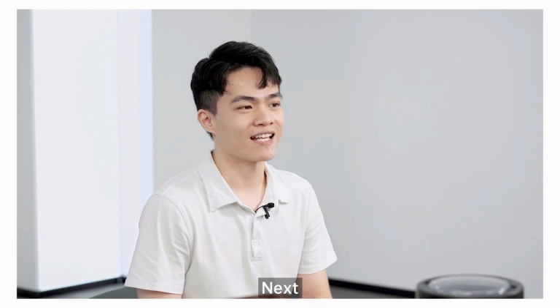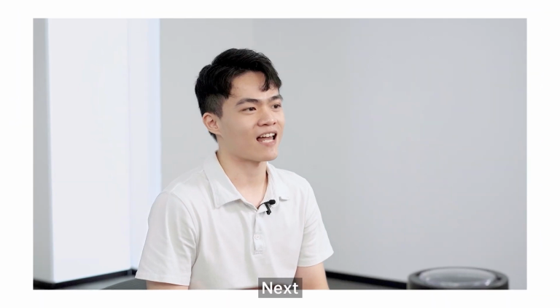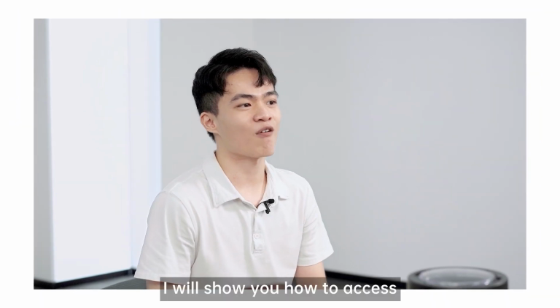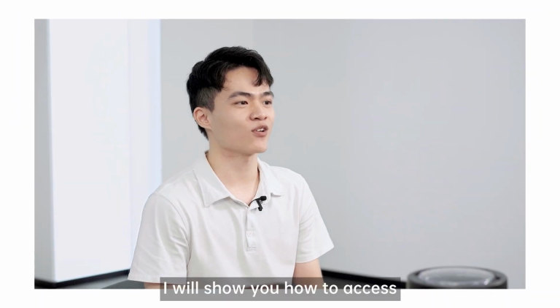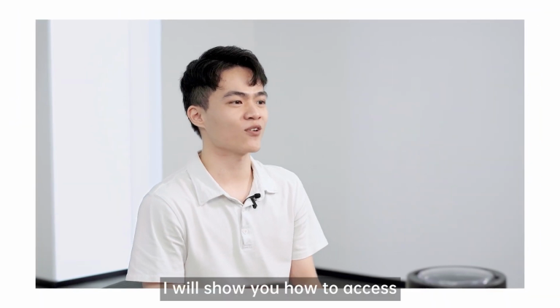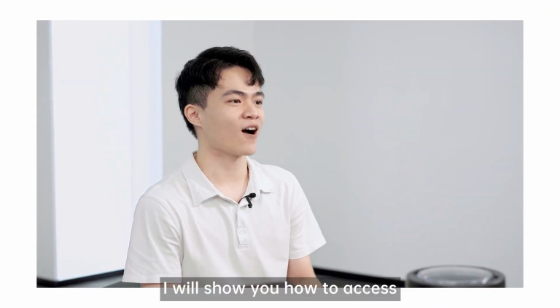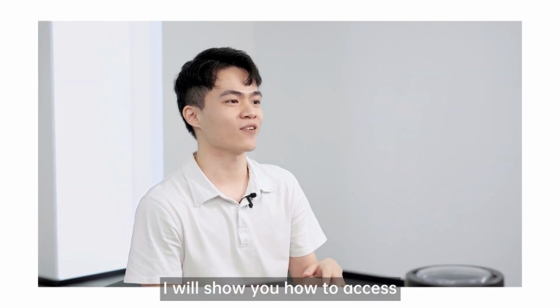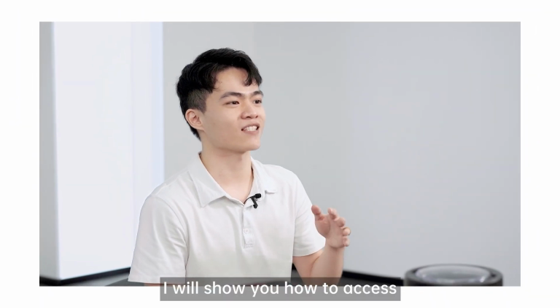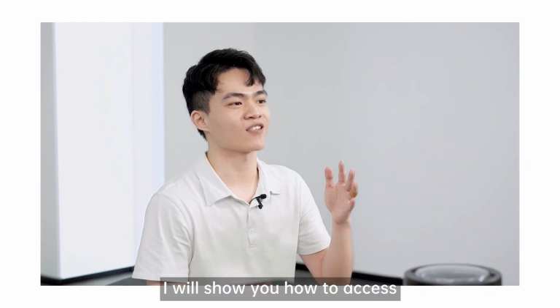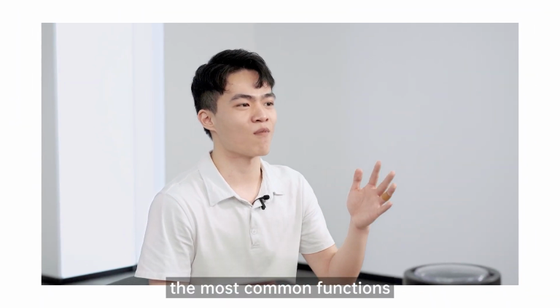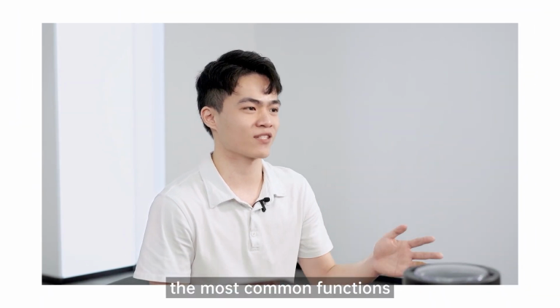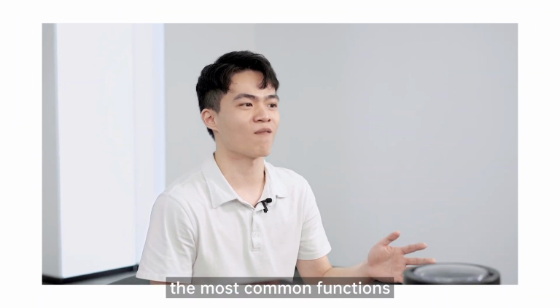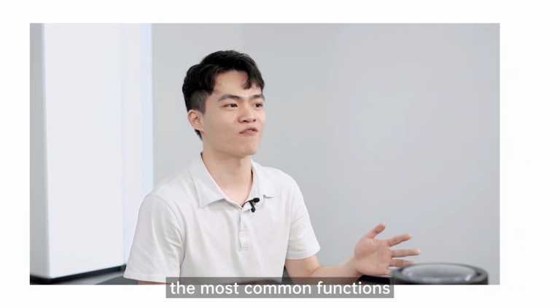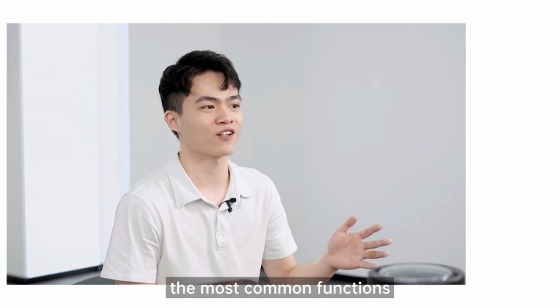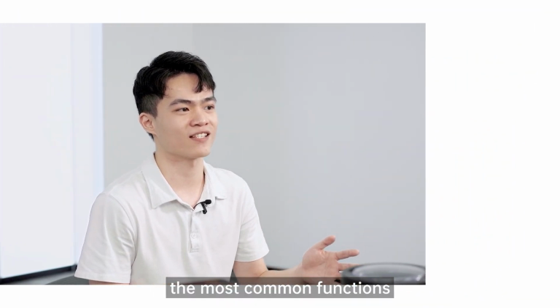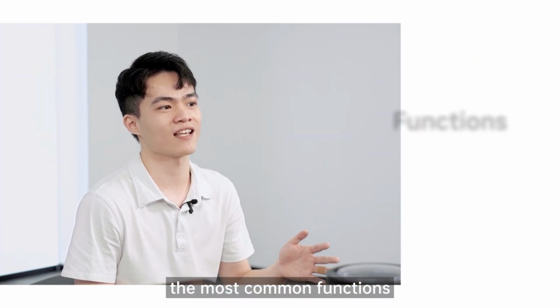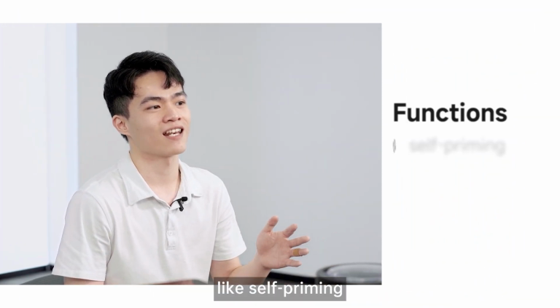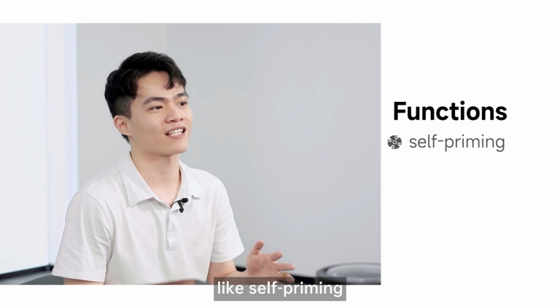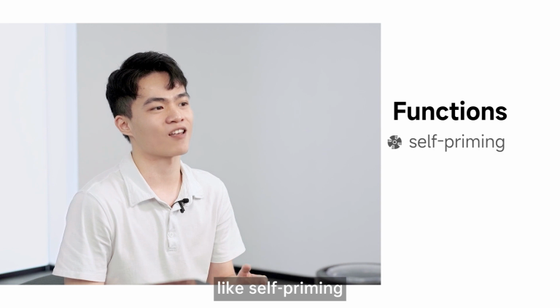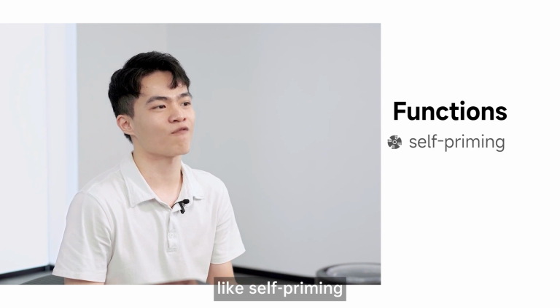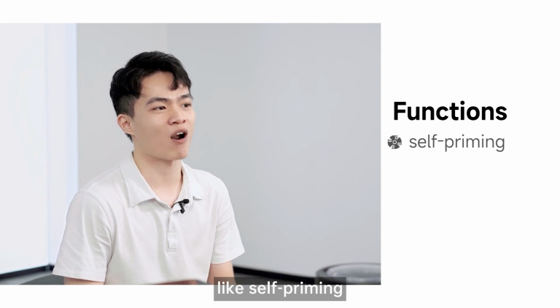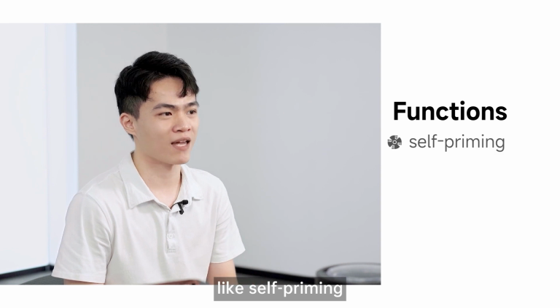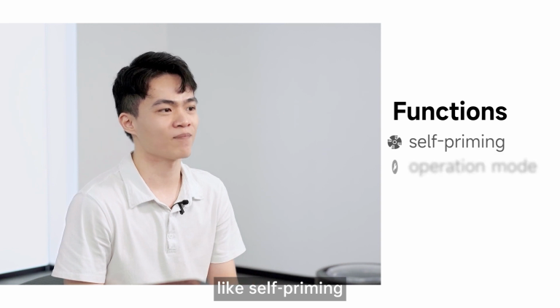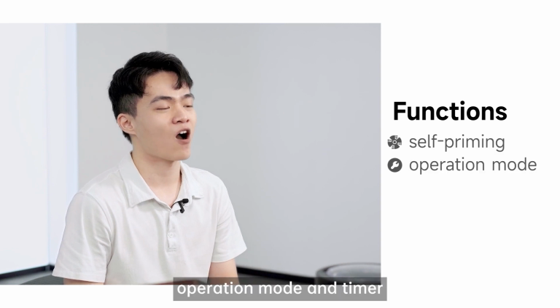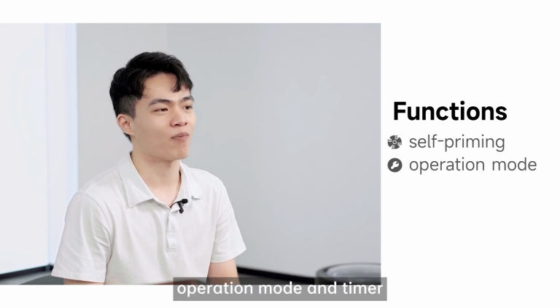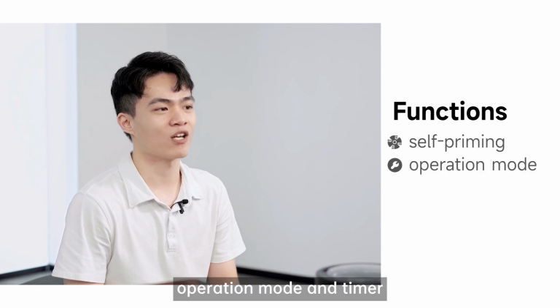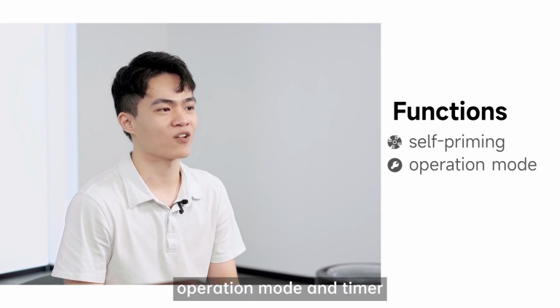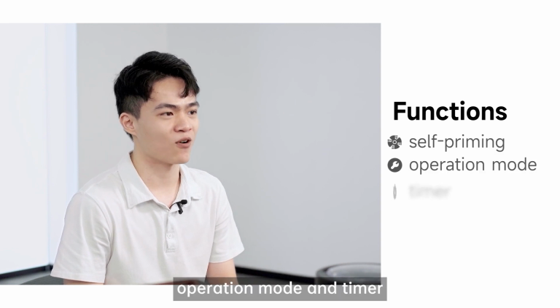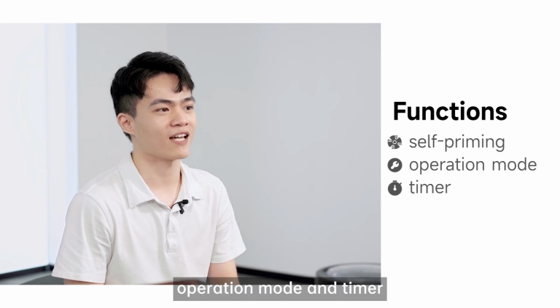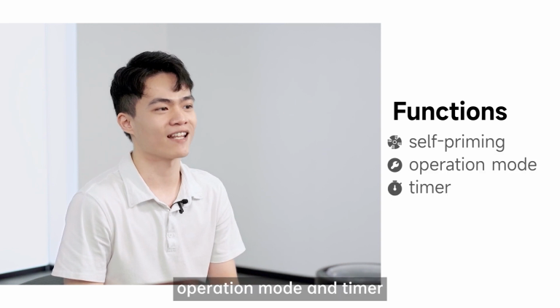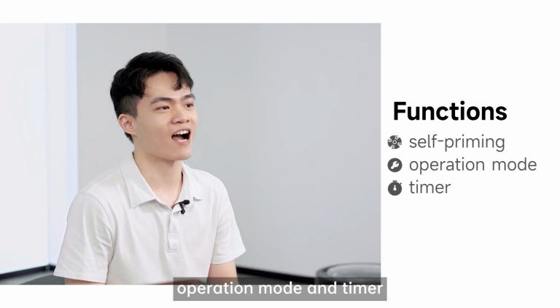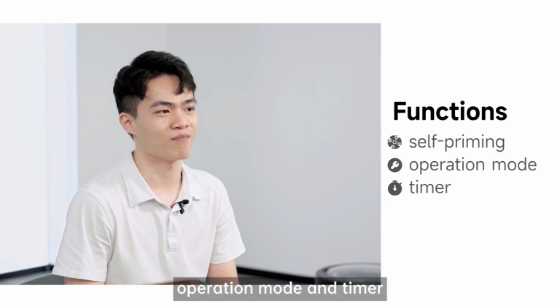Next, I will show you how to access the most common functions like self-priming, operation mode, and timer.